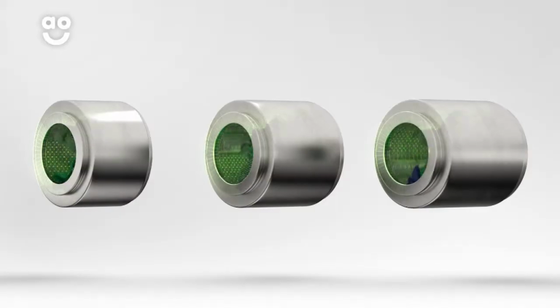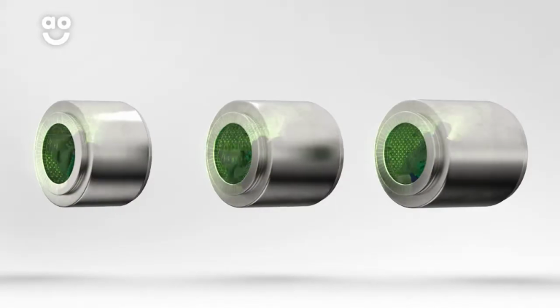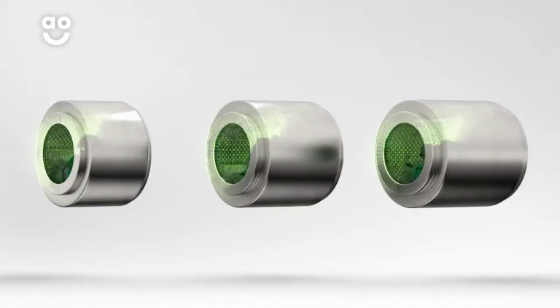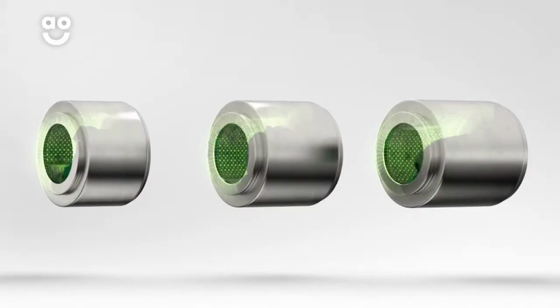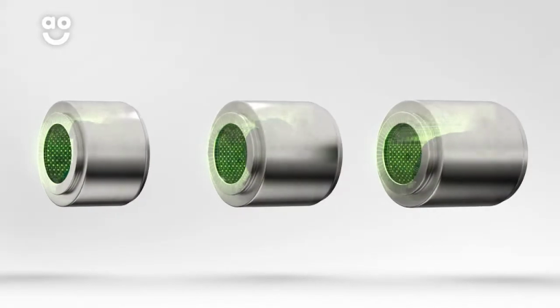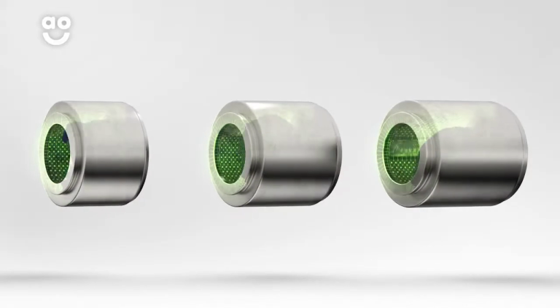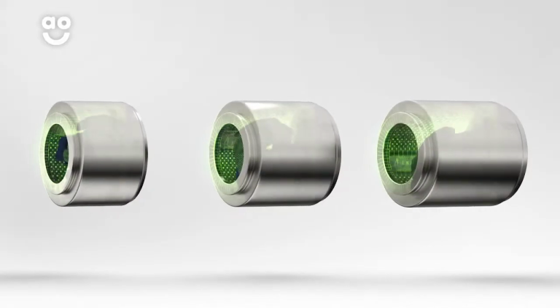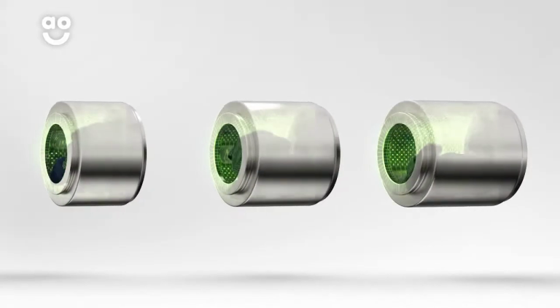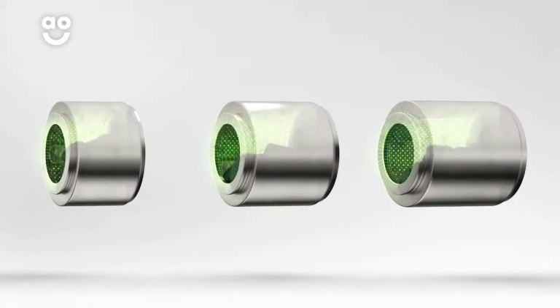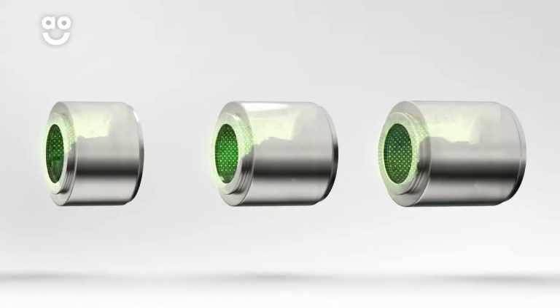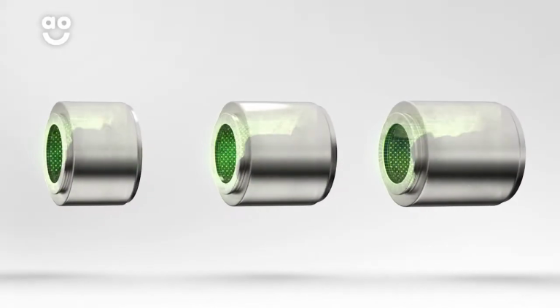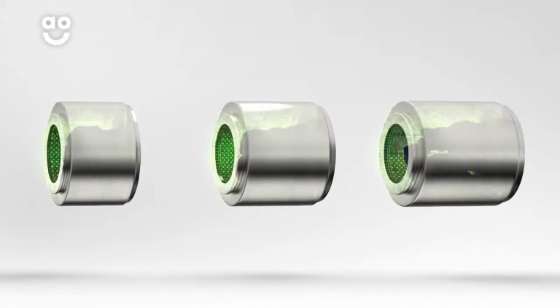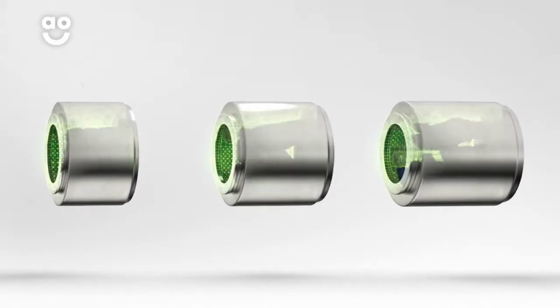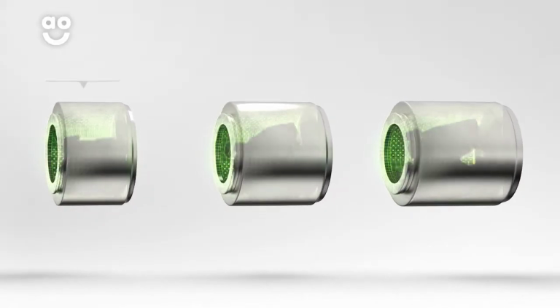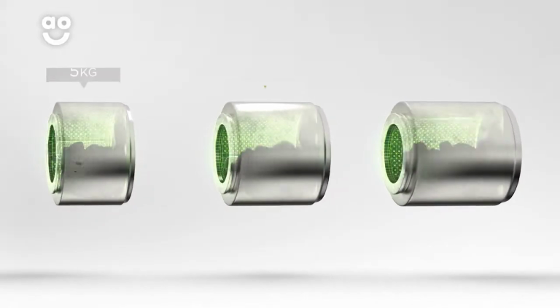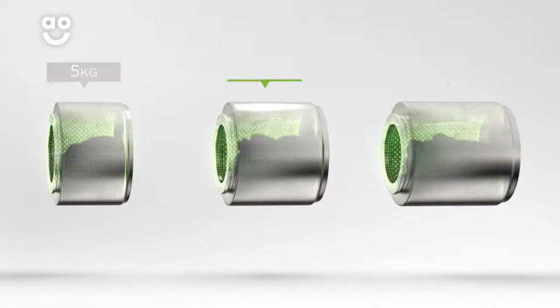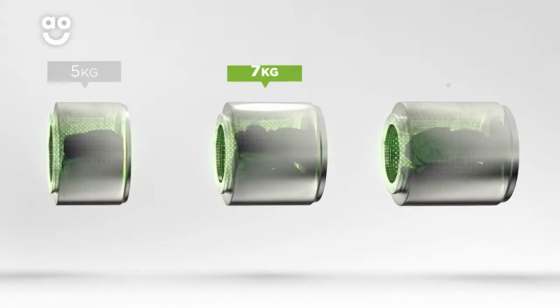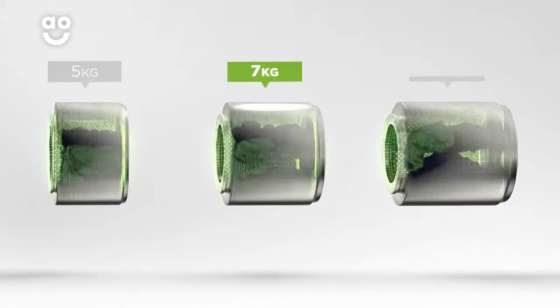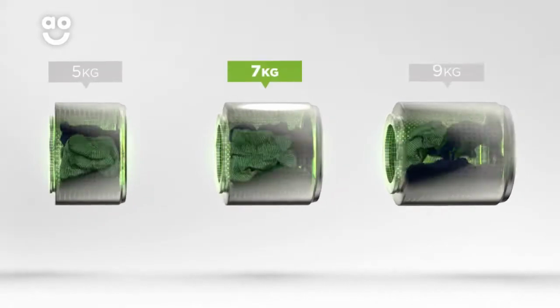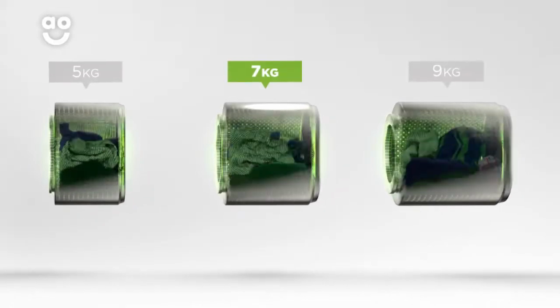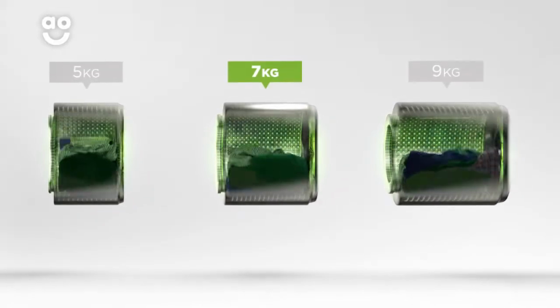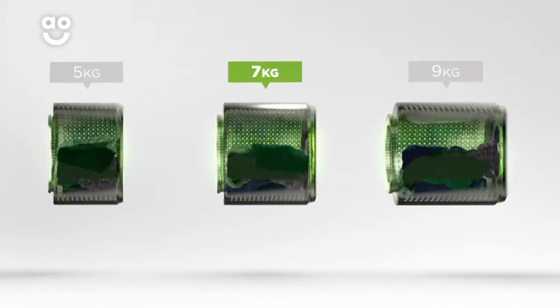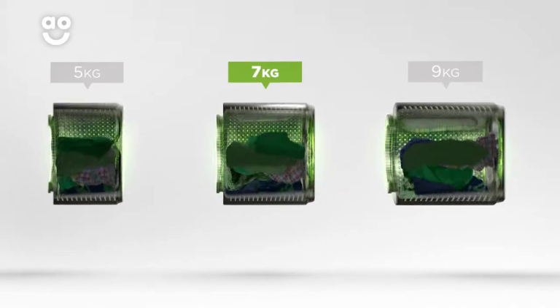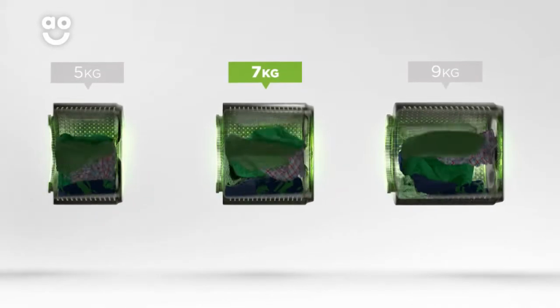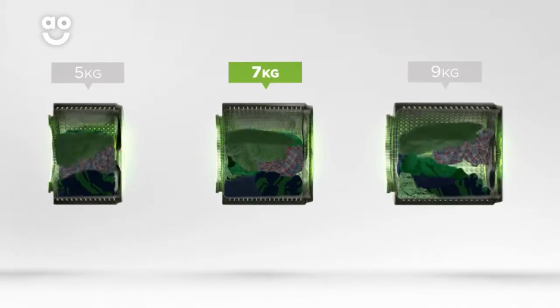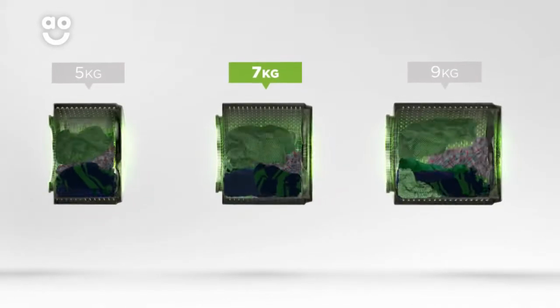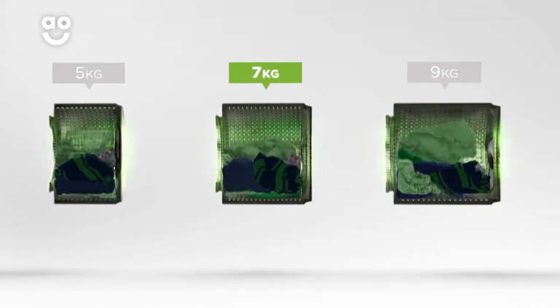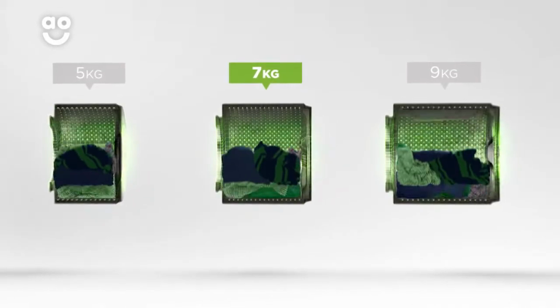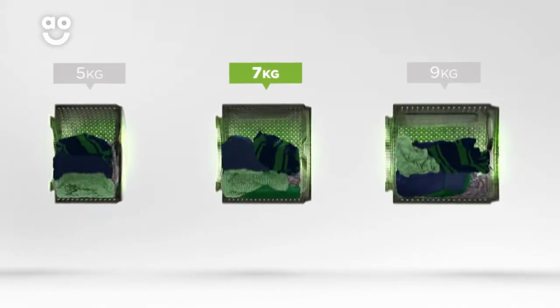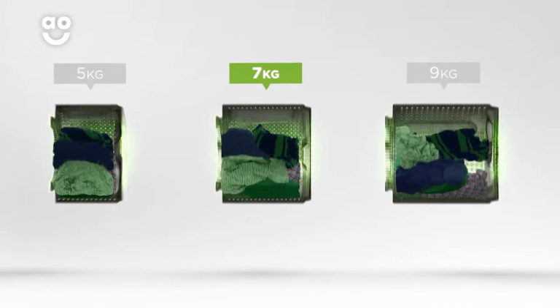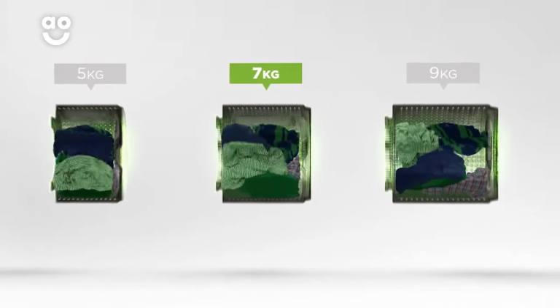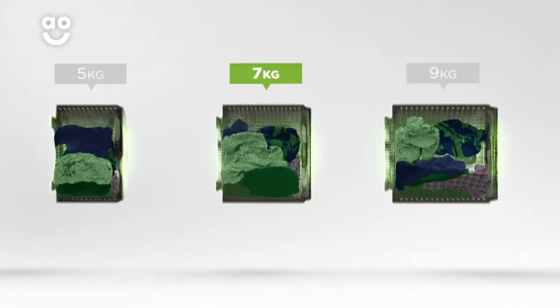We believe the bigger the drum, the better, because your clothes have more room to tumble for a more effective clean.